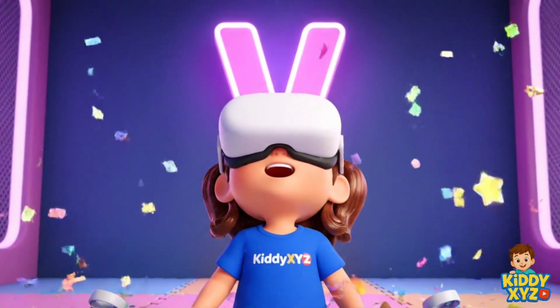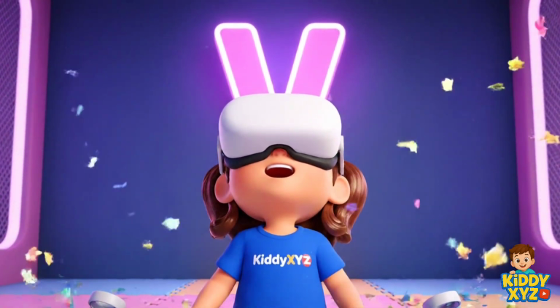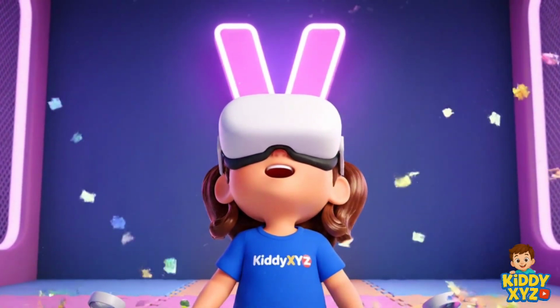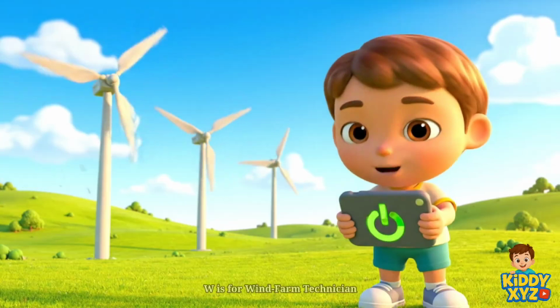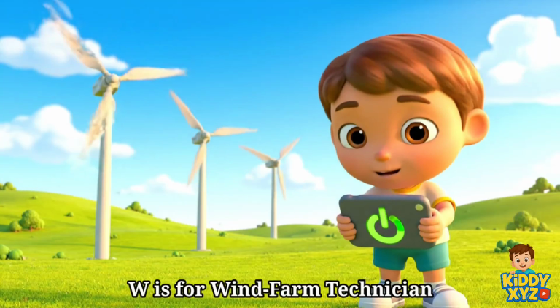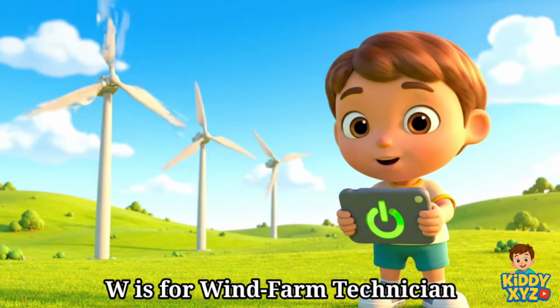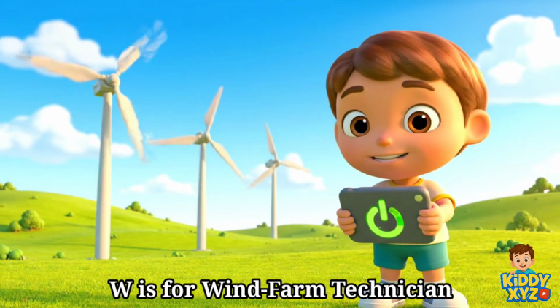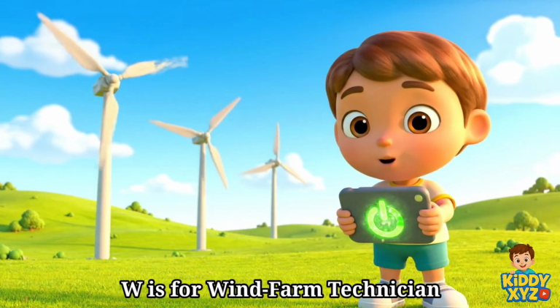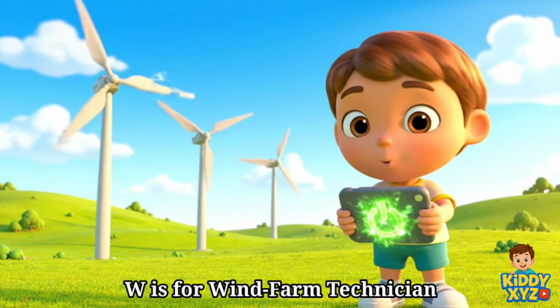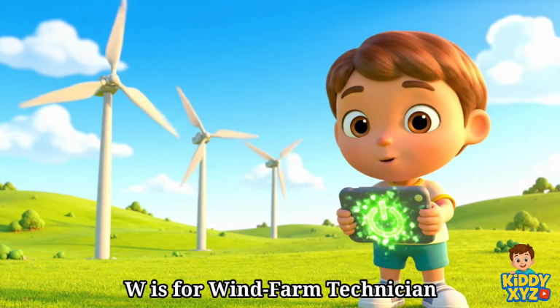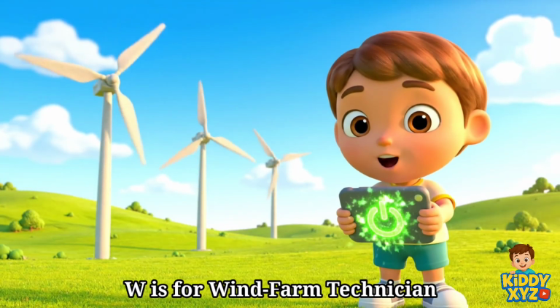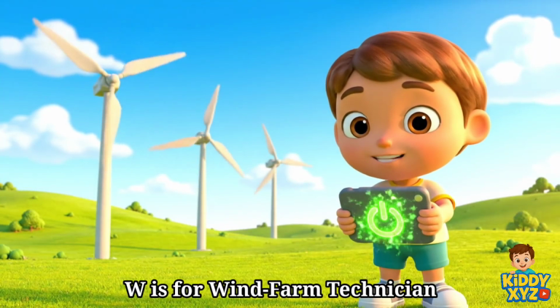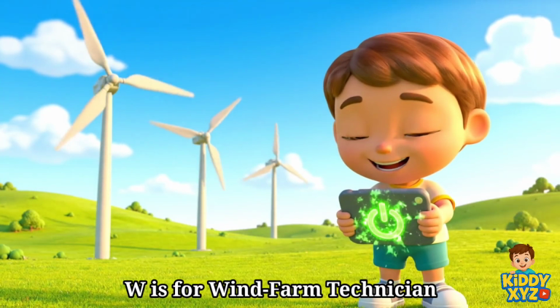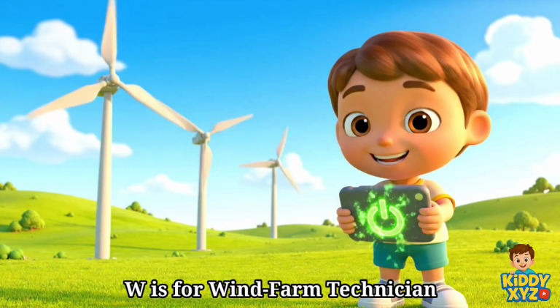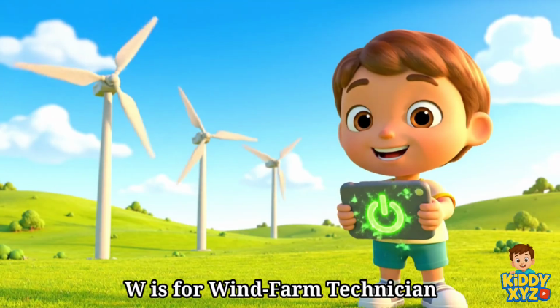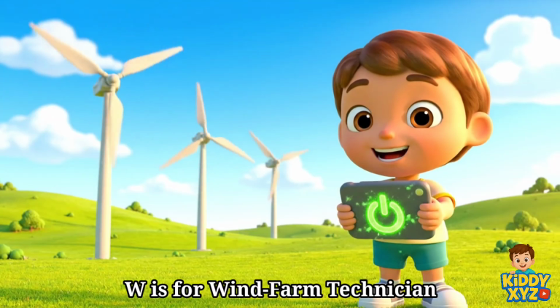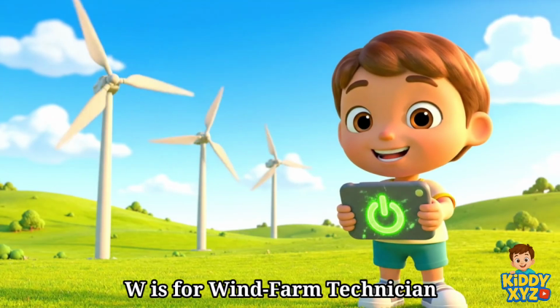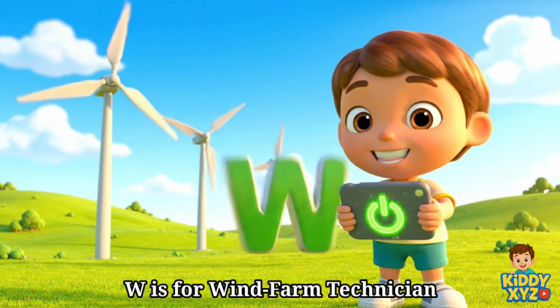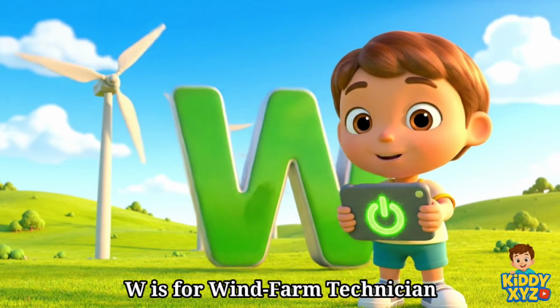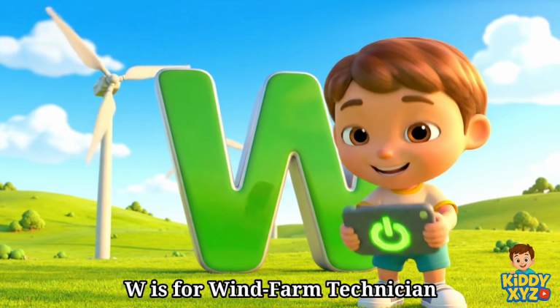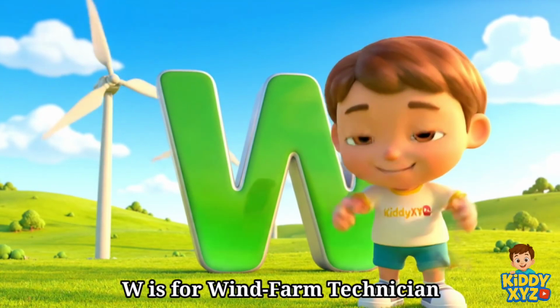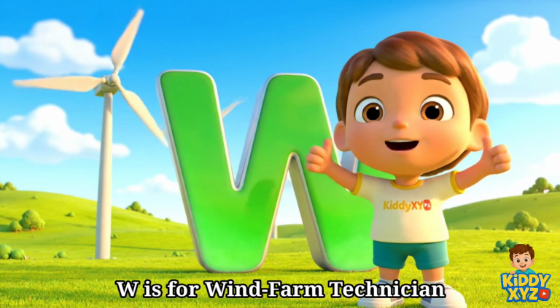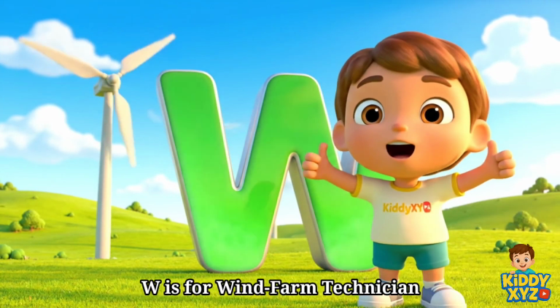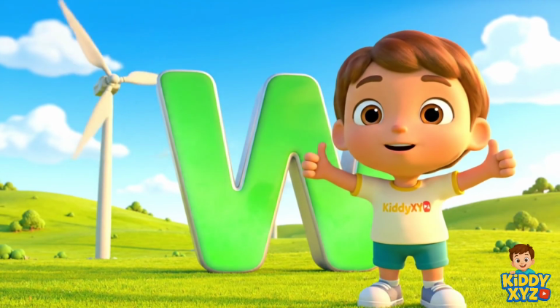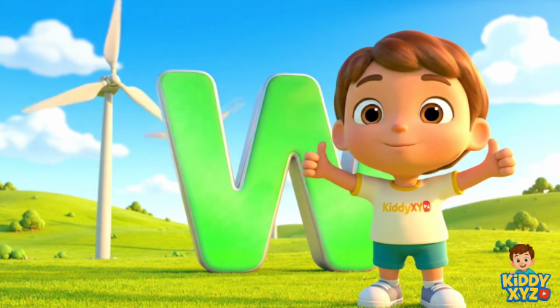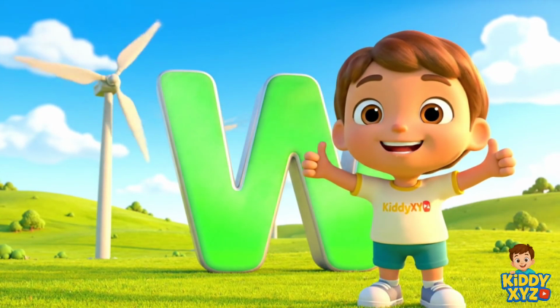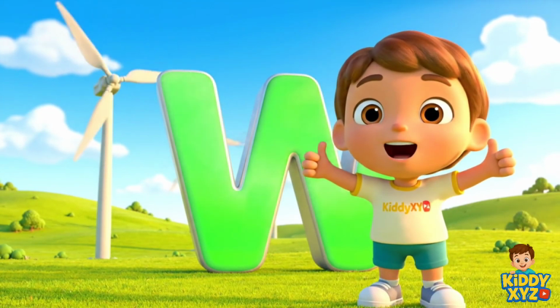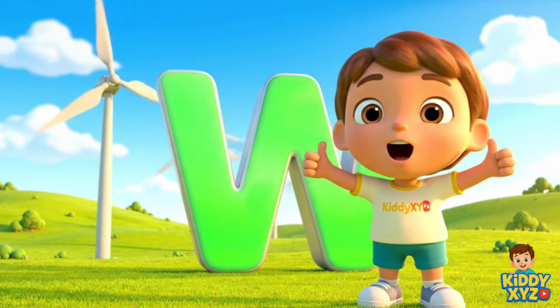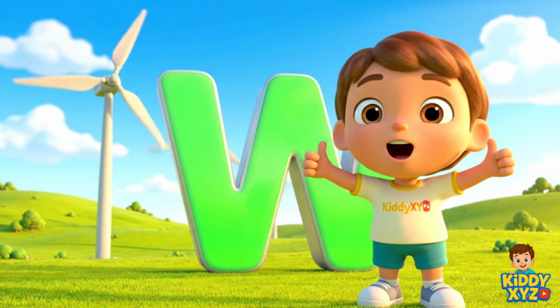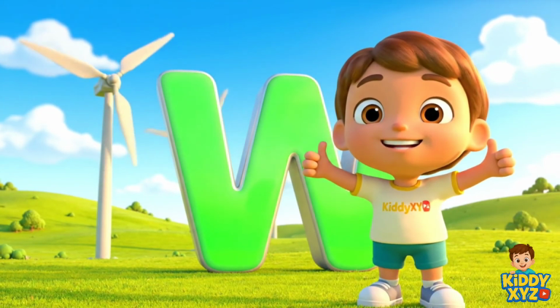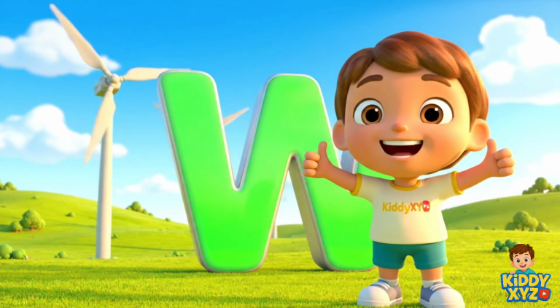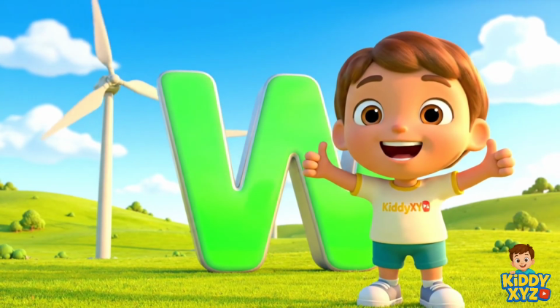W is for Wind Farm Technician. Keeping clean power spinning all day.